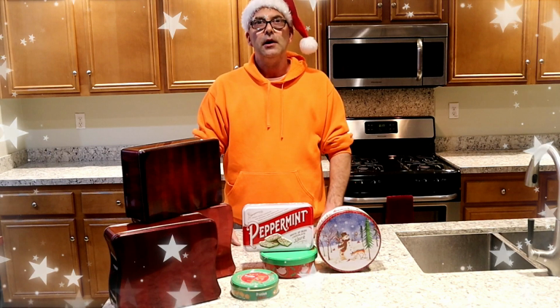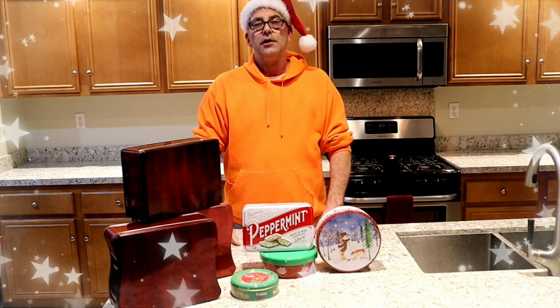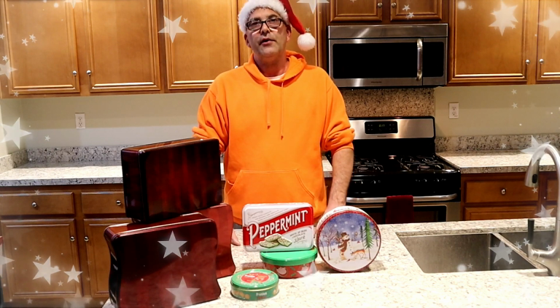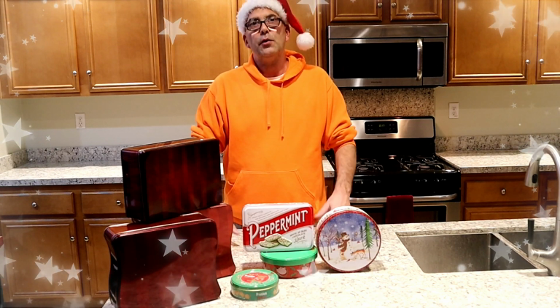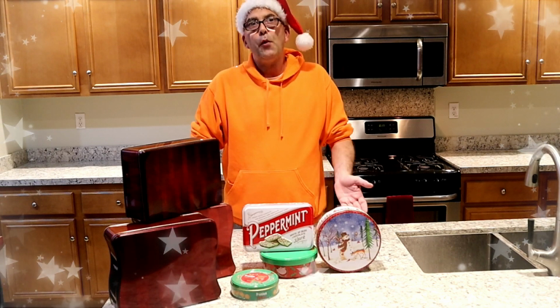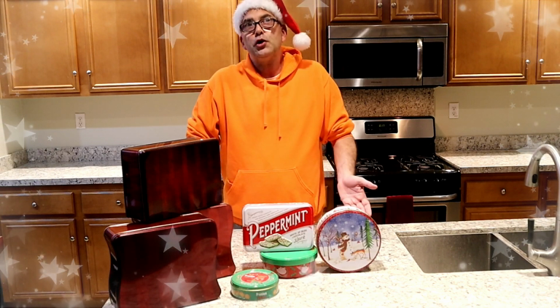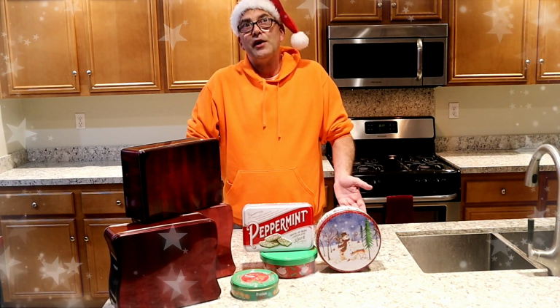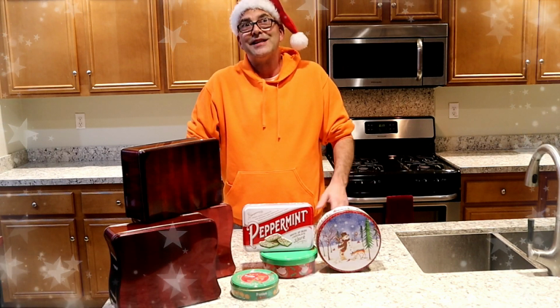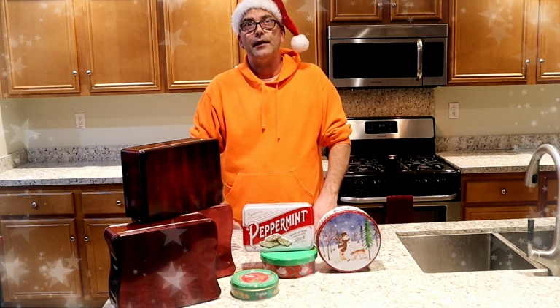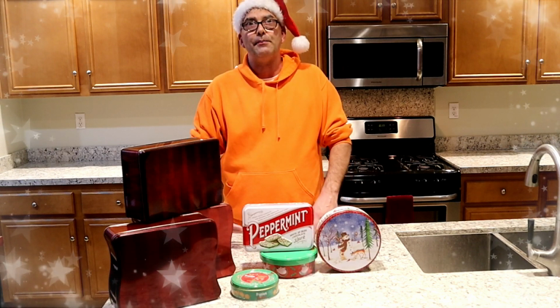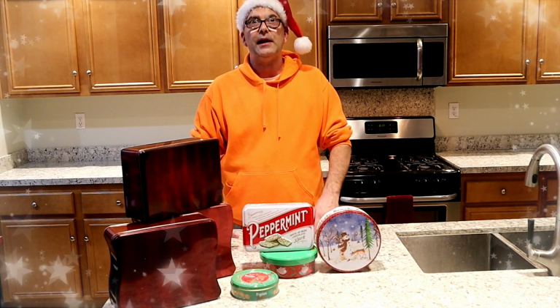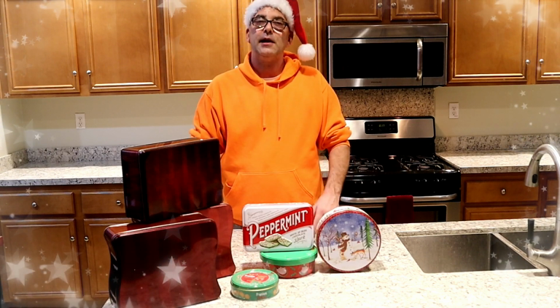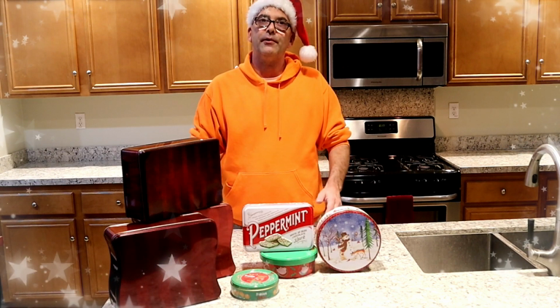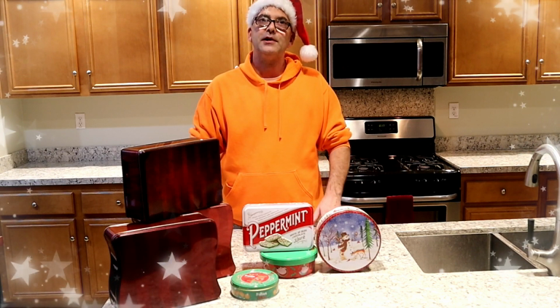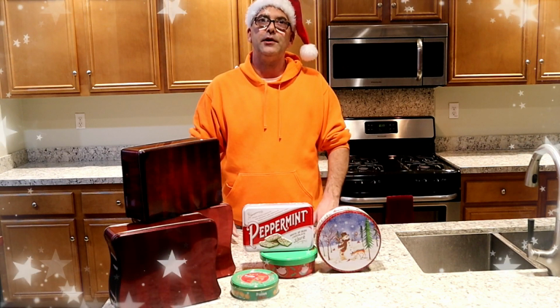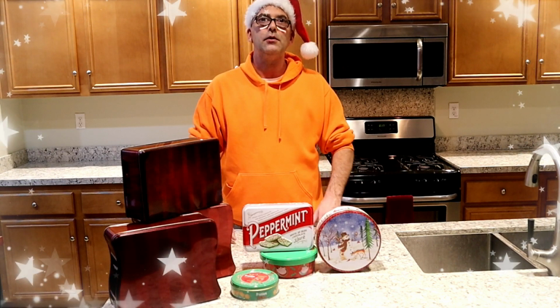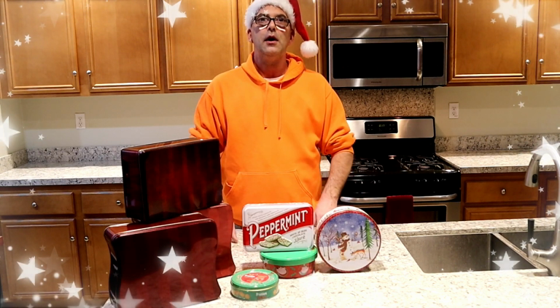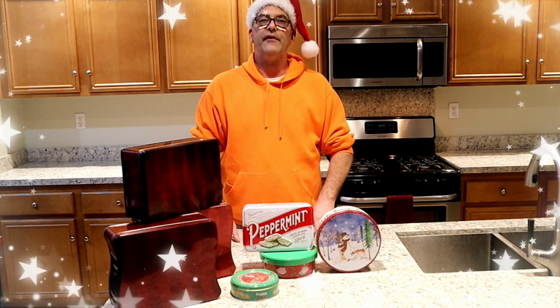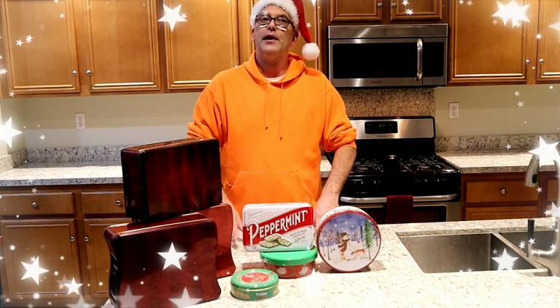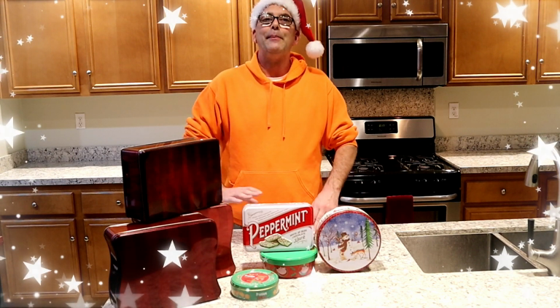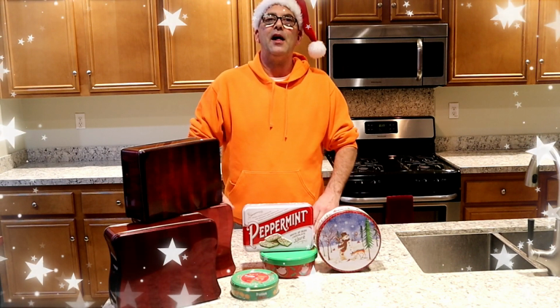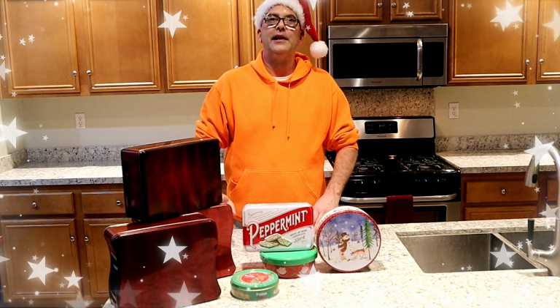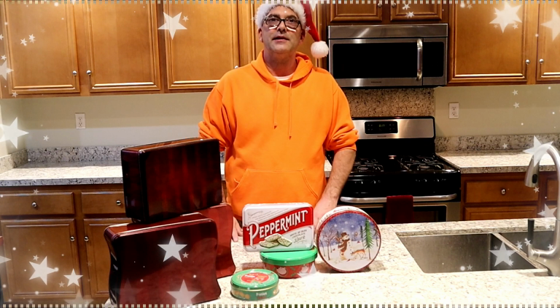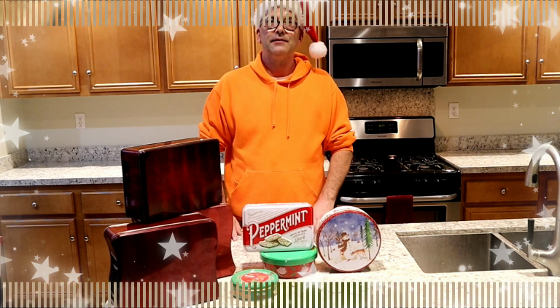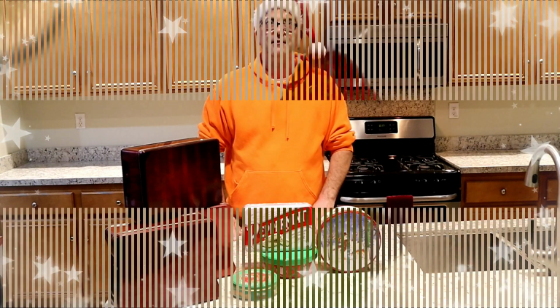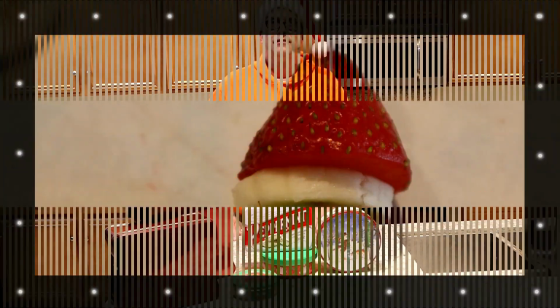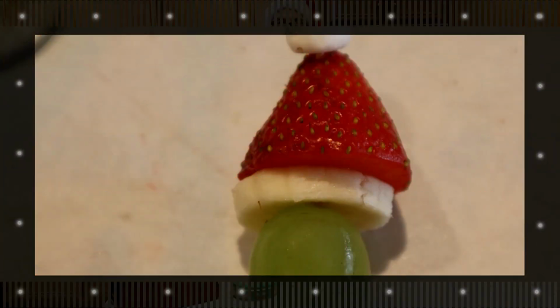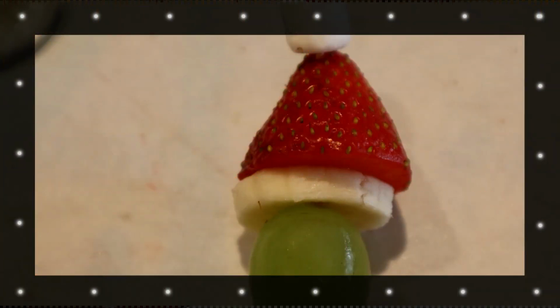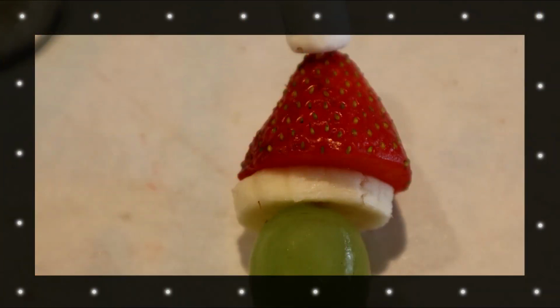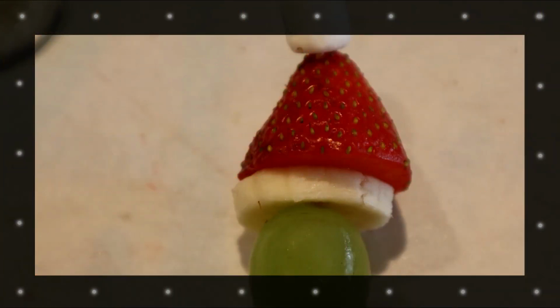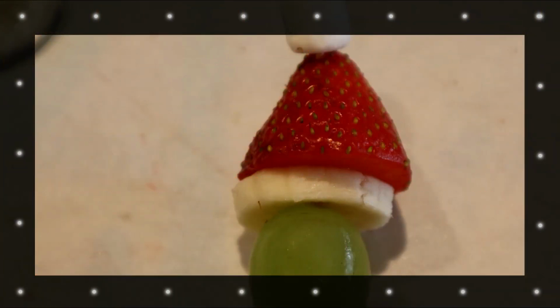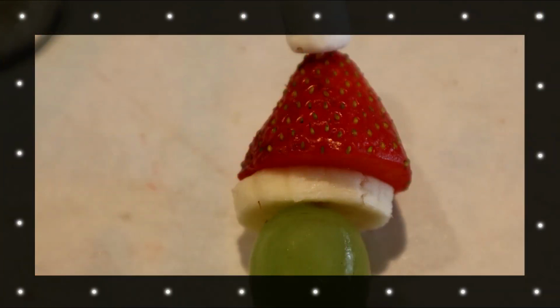We hope you enjoyed this holiday baking tip from us to you. Happy holidays!